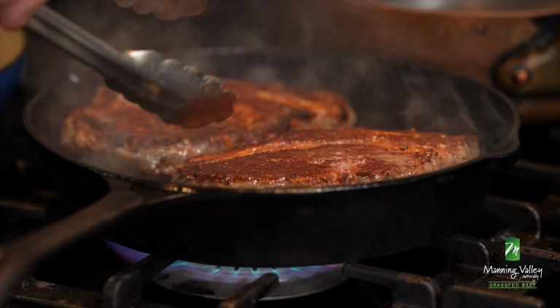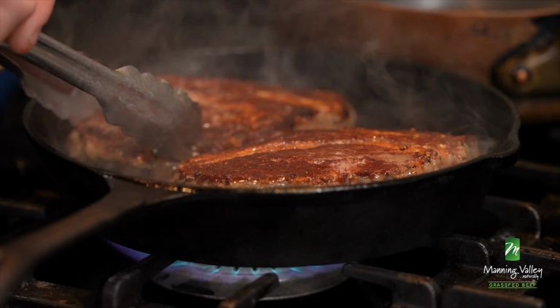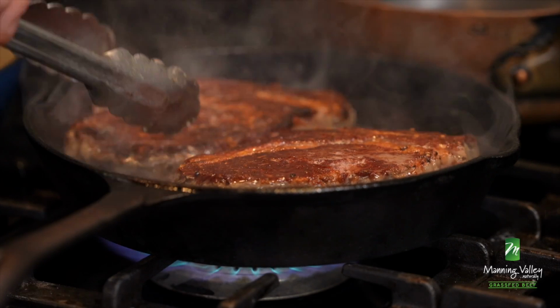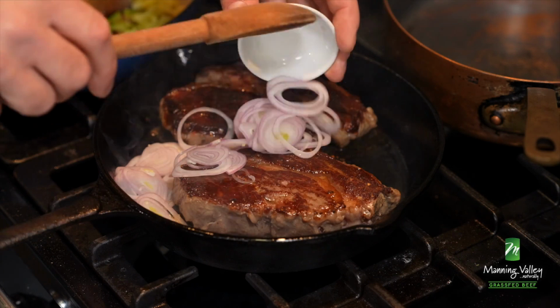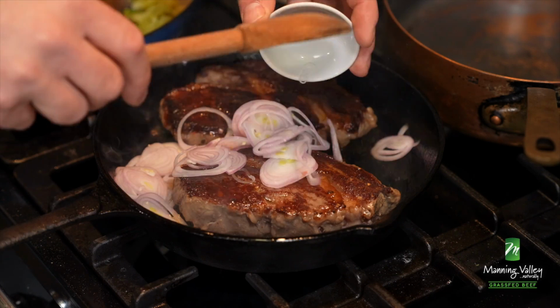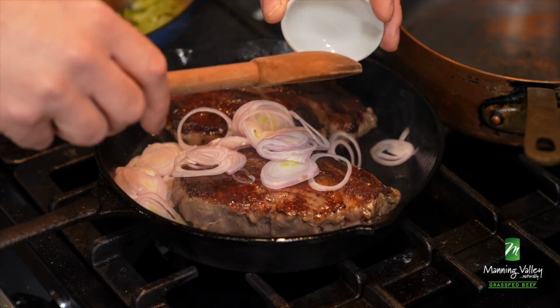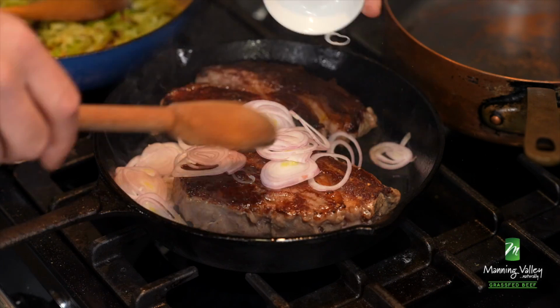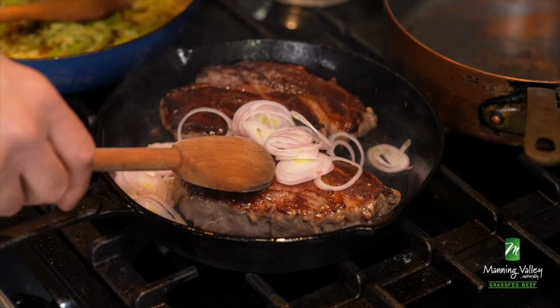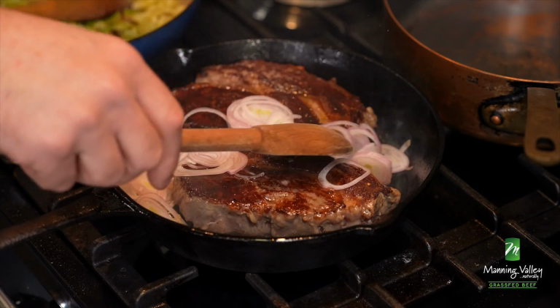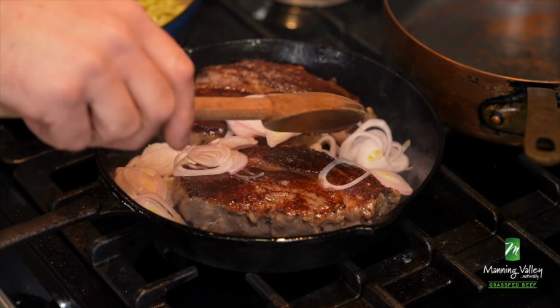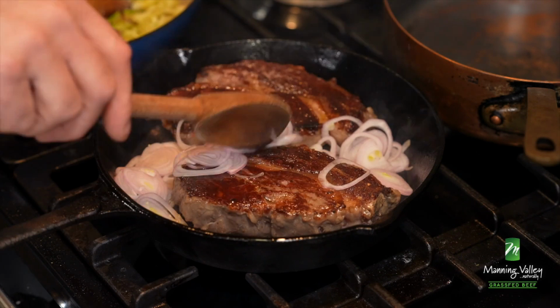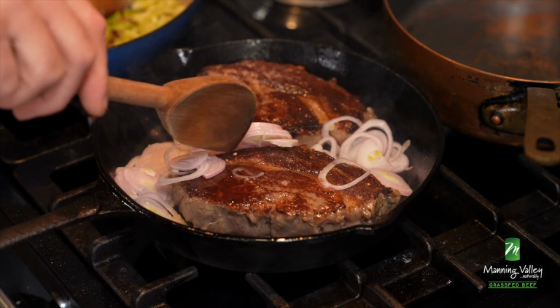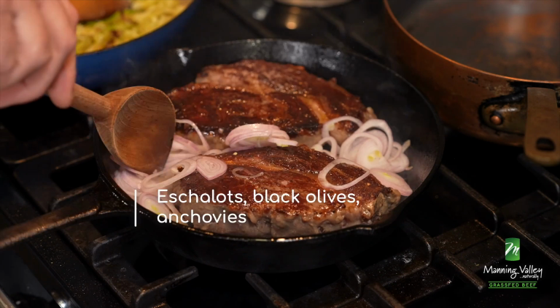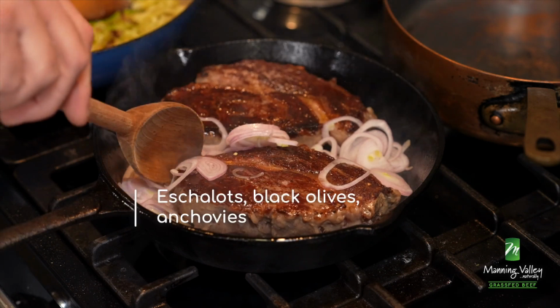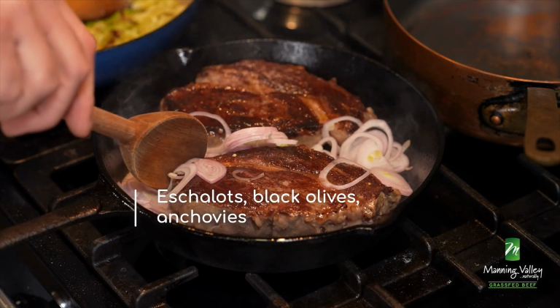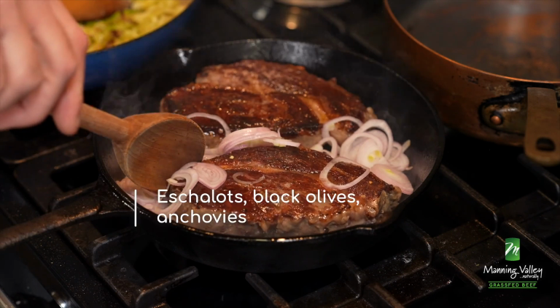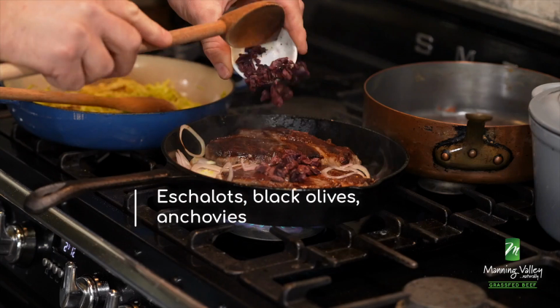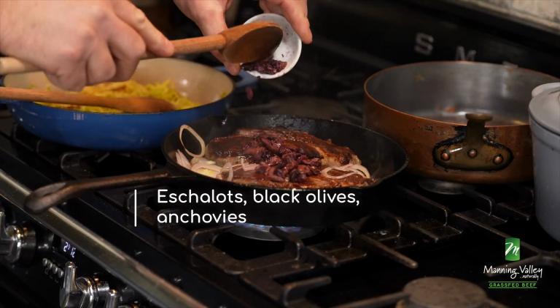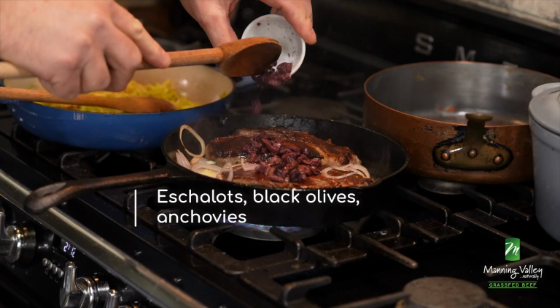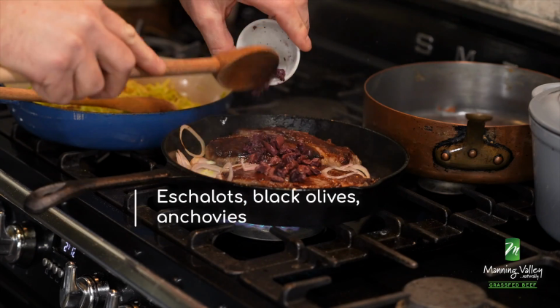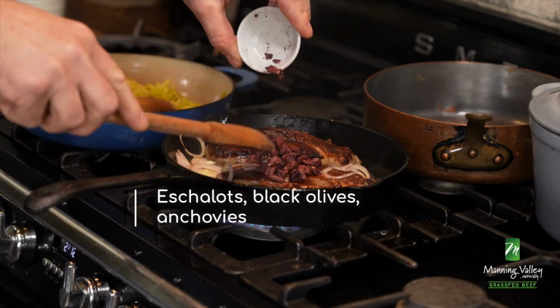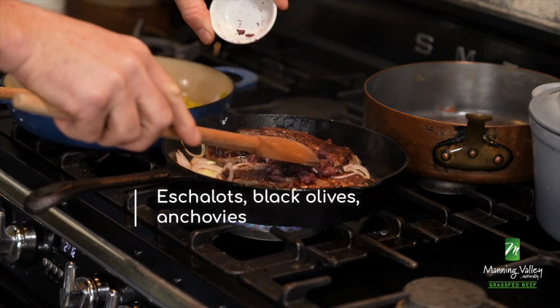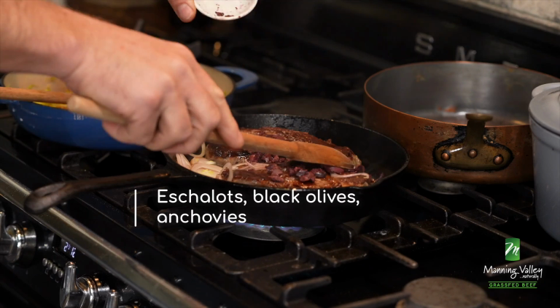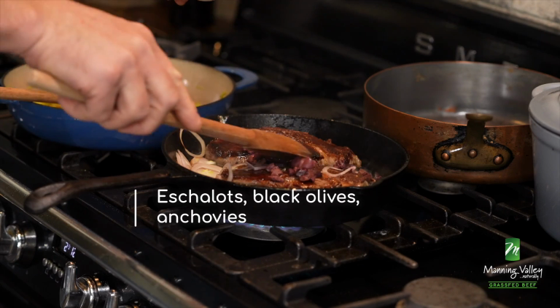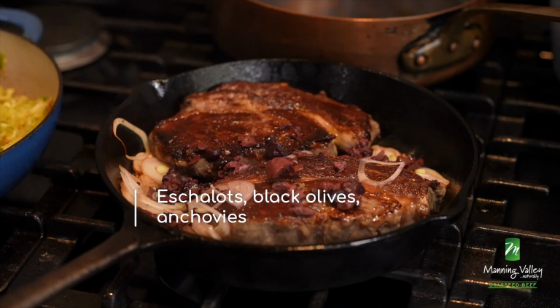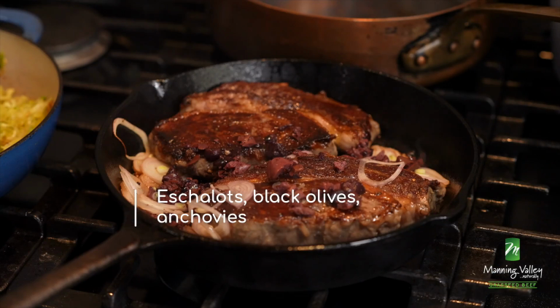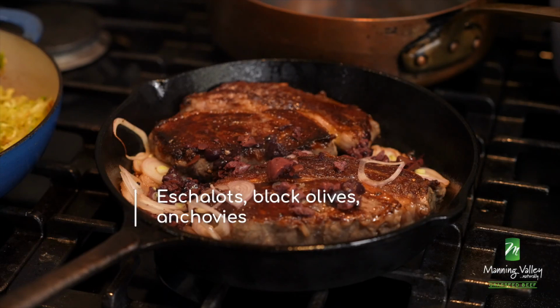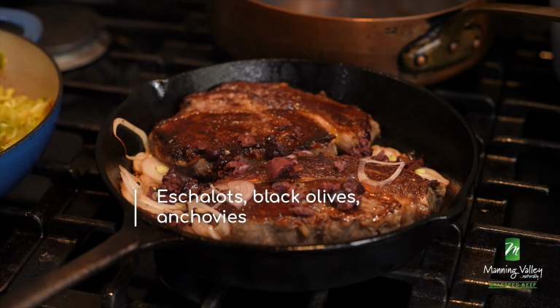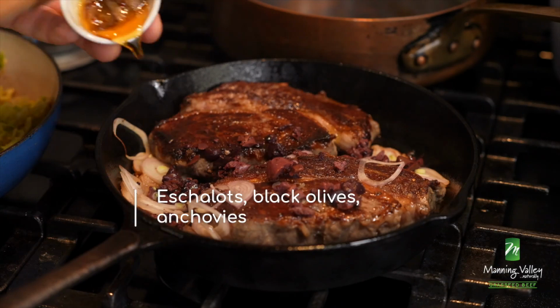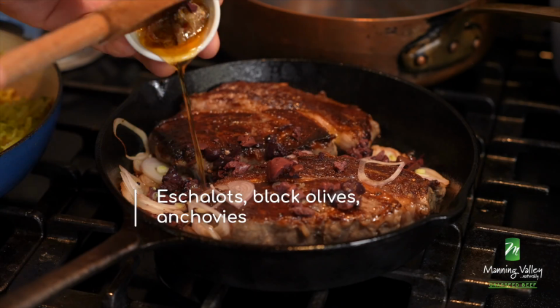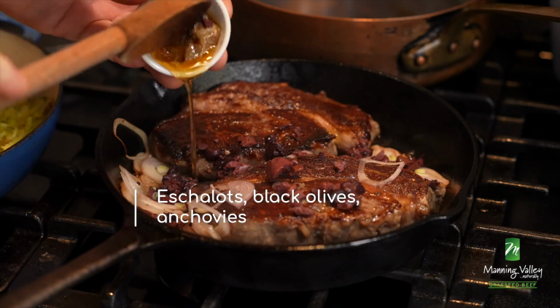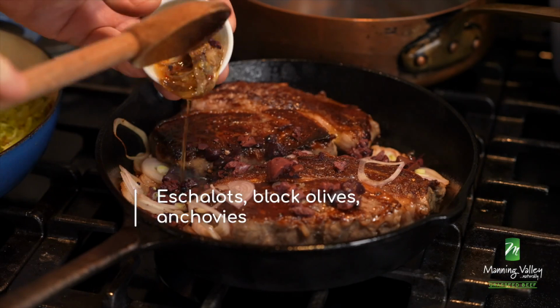But before we roast it, well, we're going to add a few things: echalots, black olives, and anchovies.